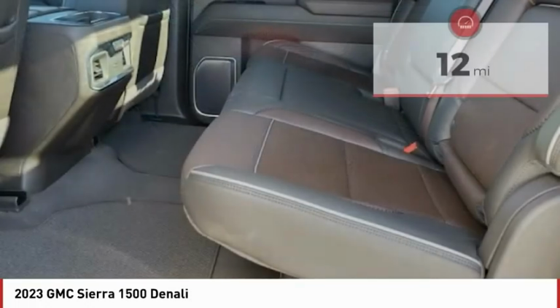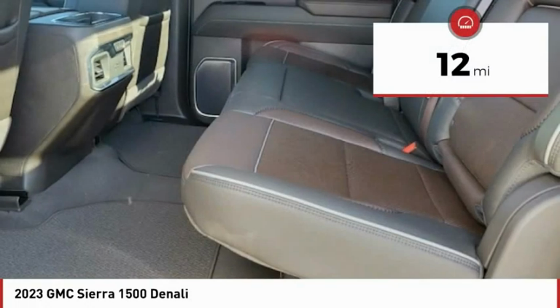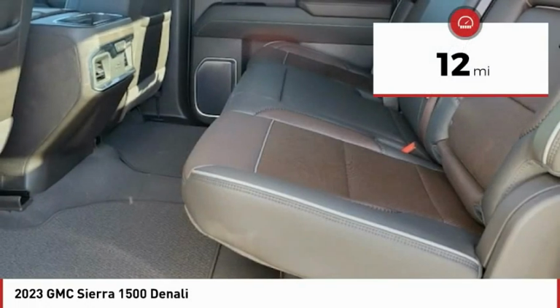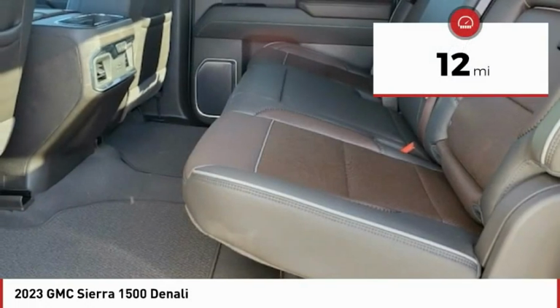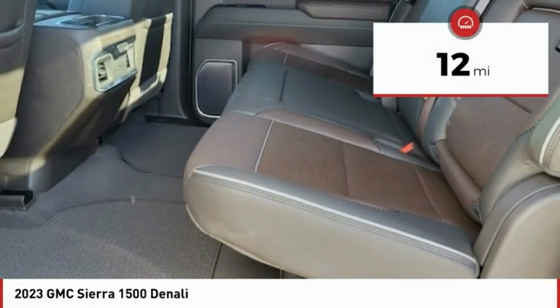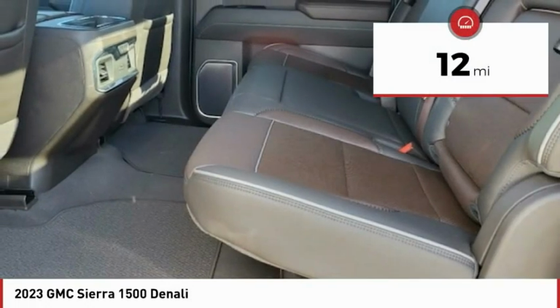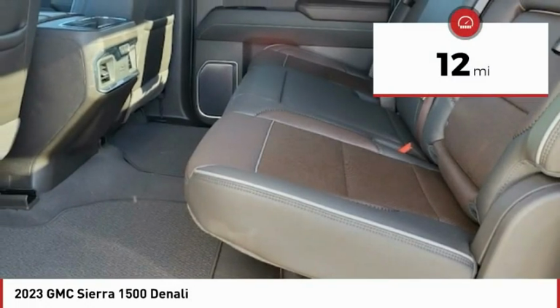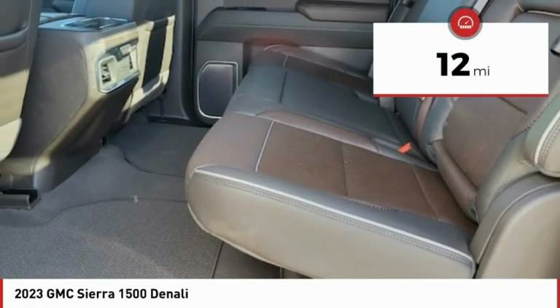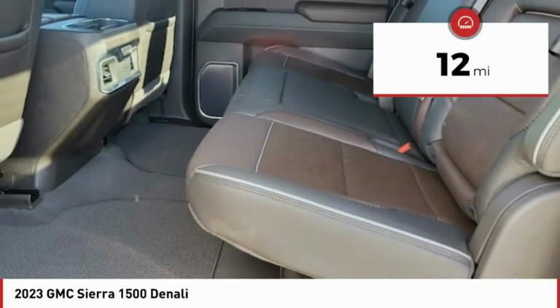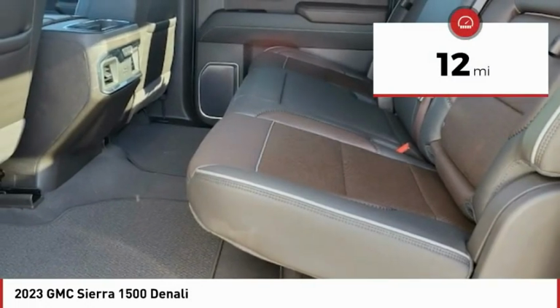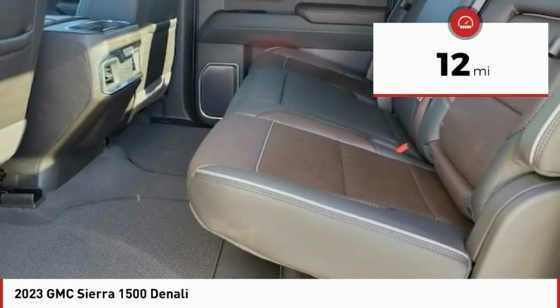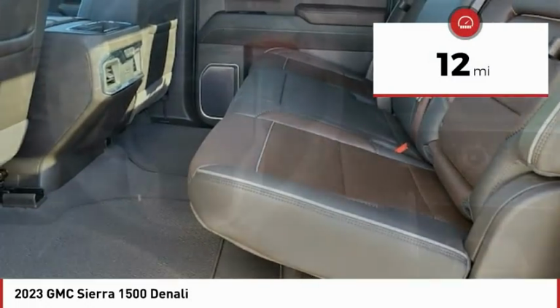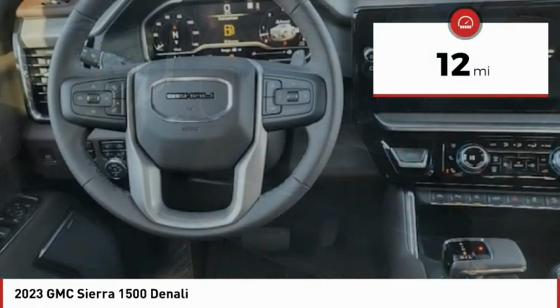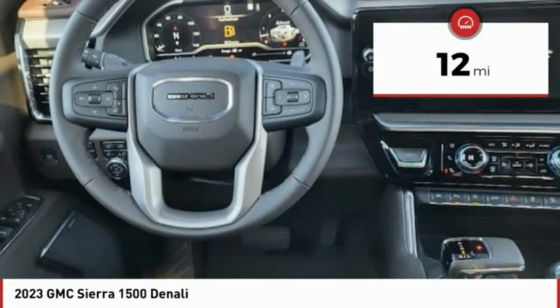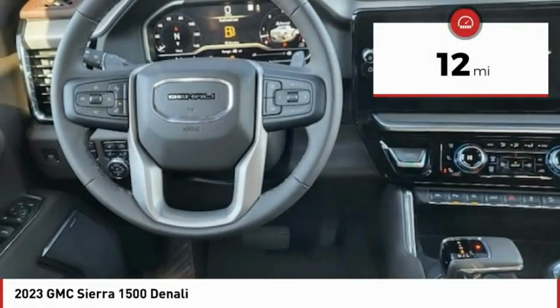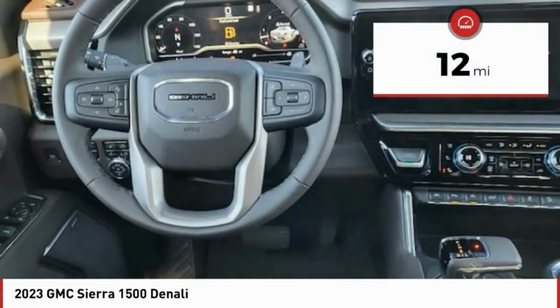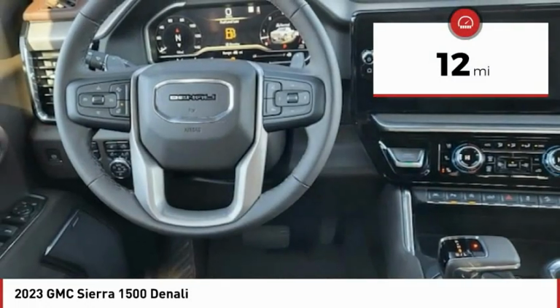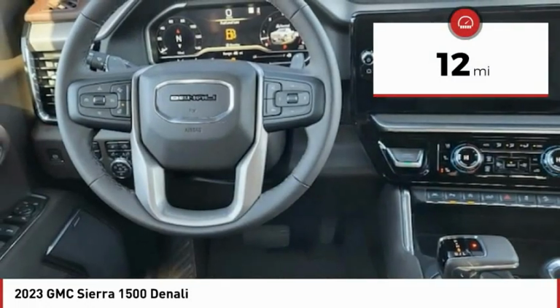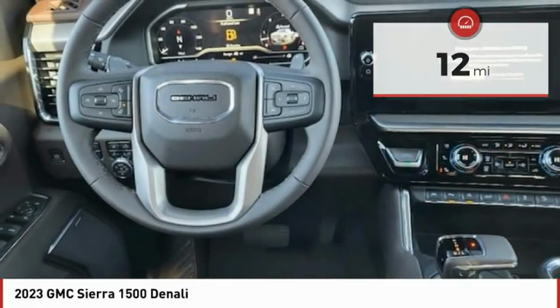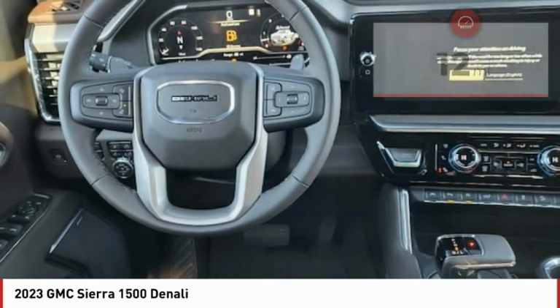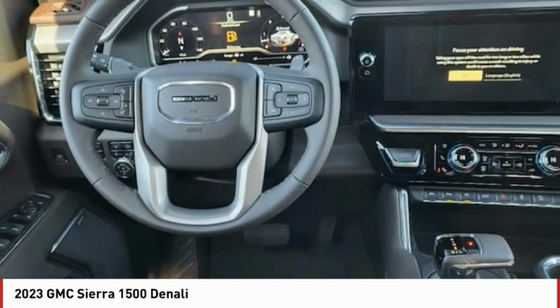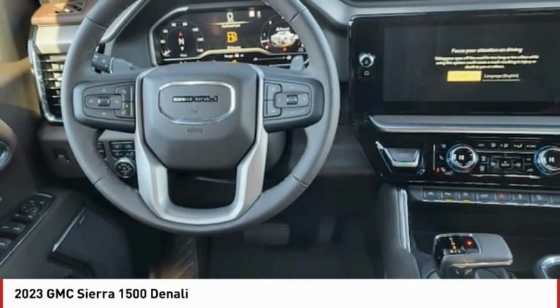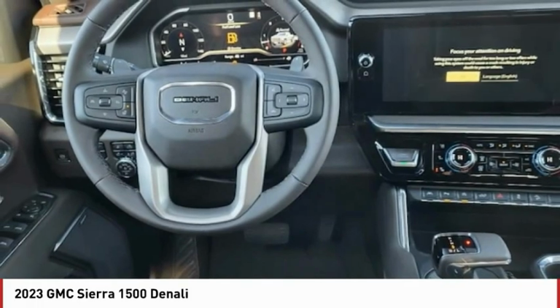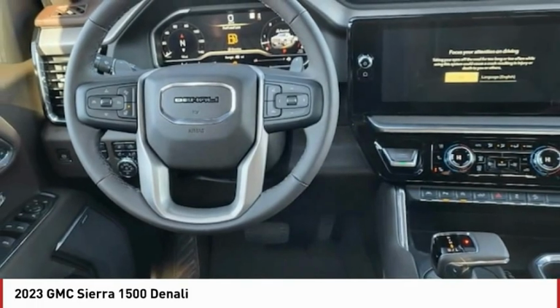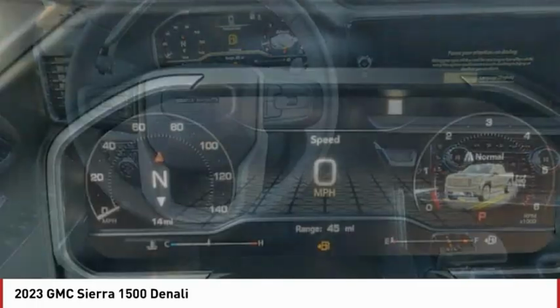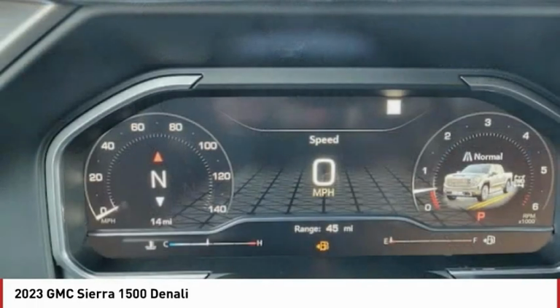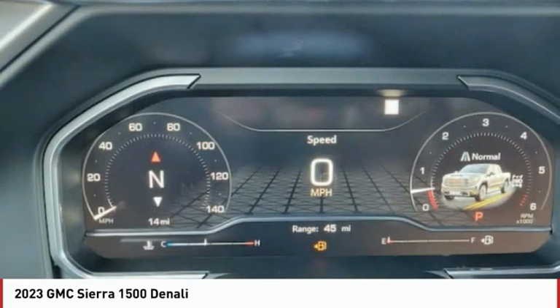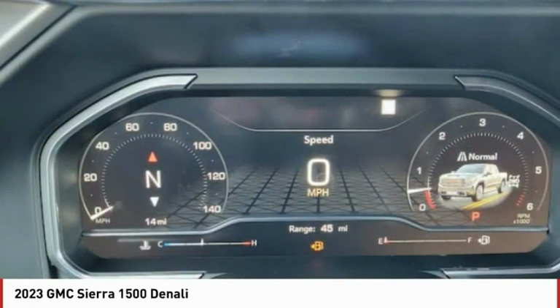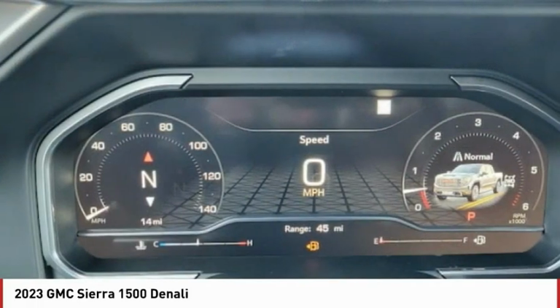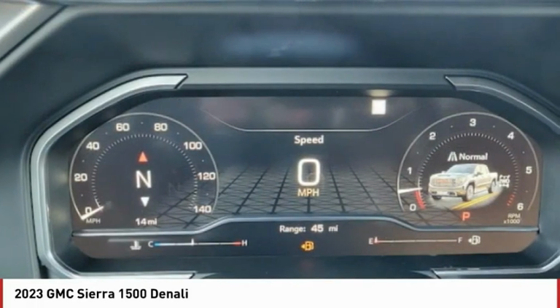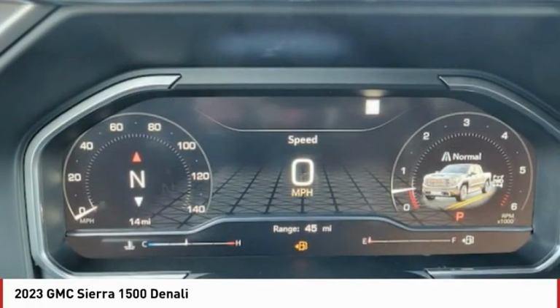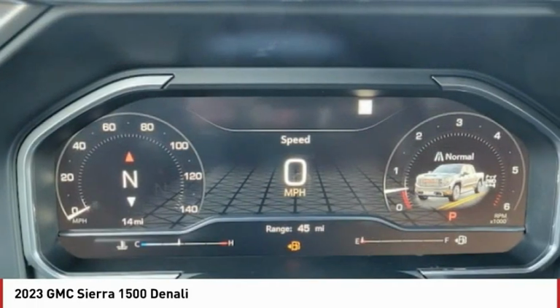This vehicle has less than 100 miles. Here are some of this vehicle's great options: power sunroof. Come see the car for yourself.